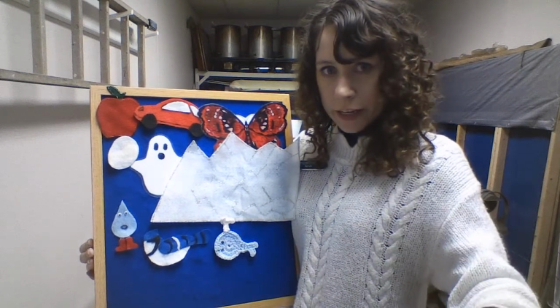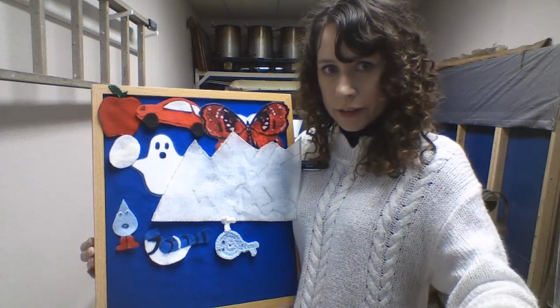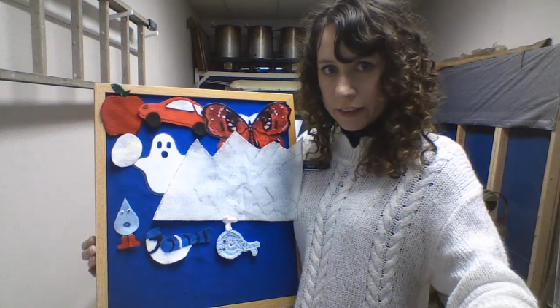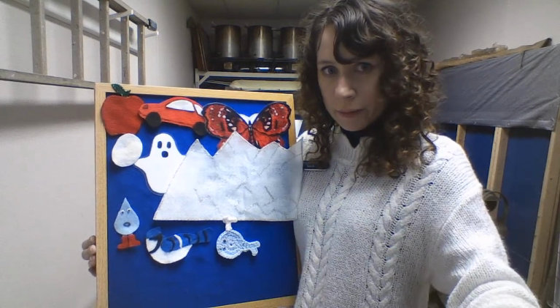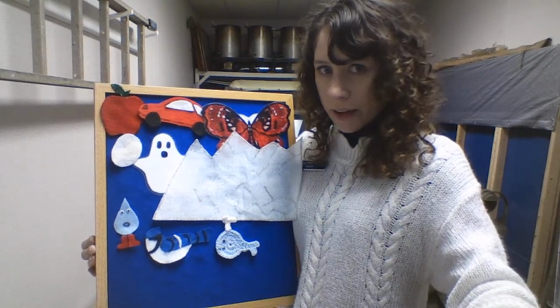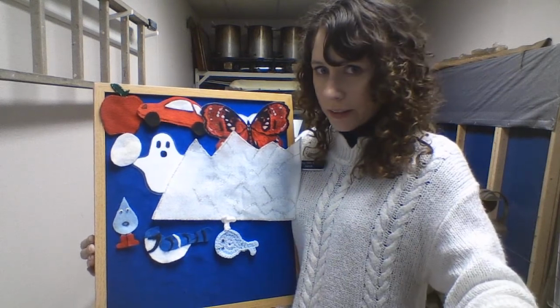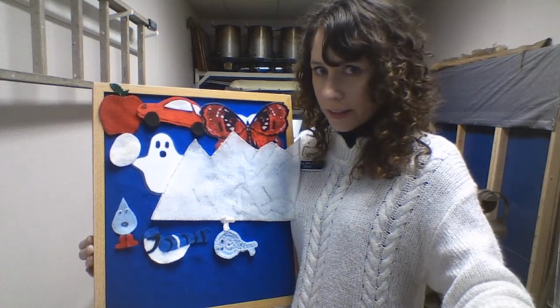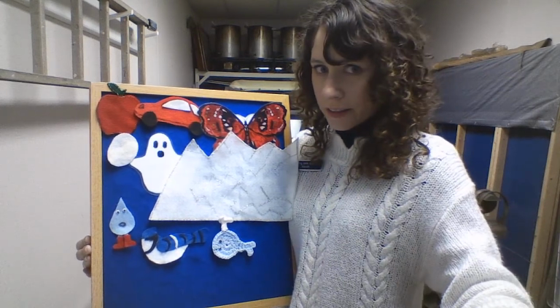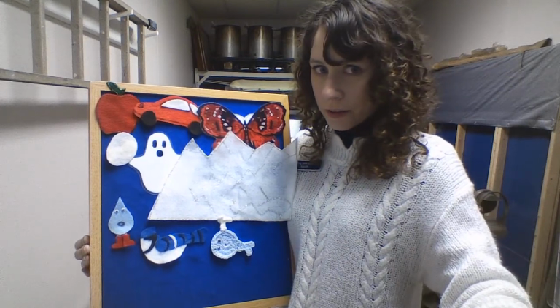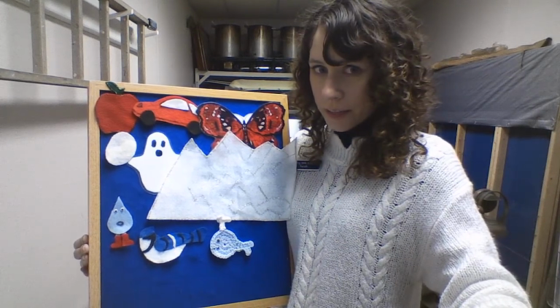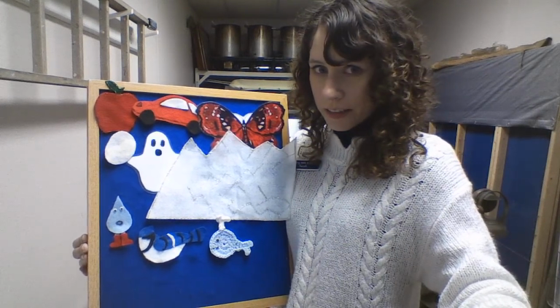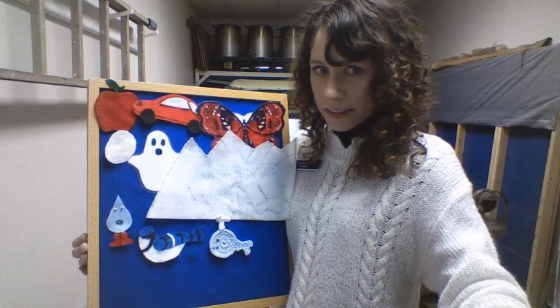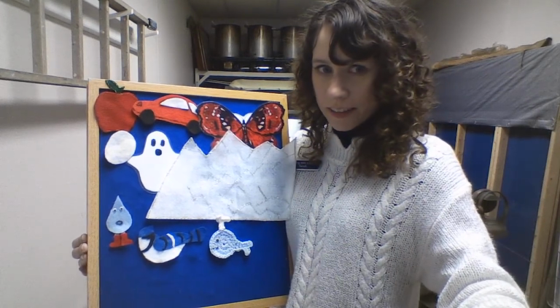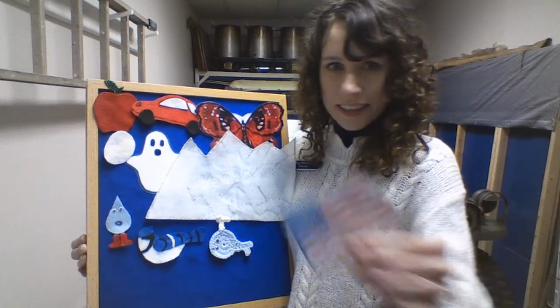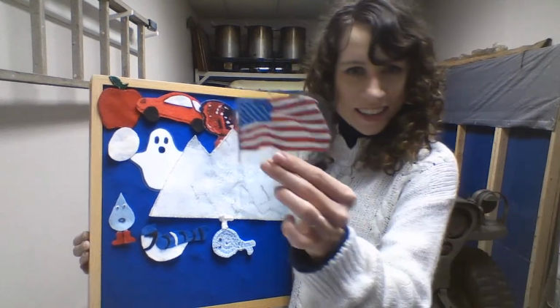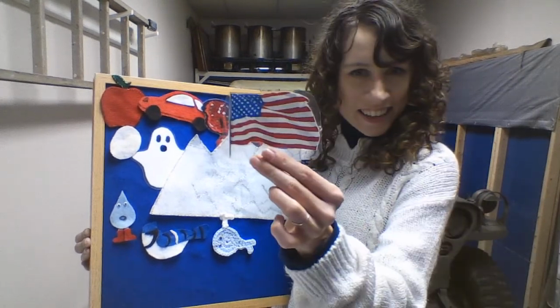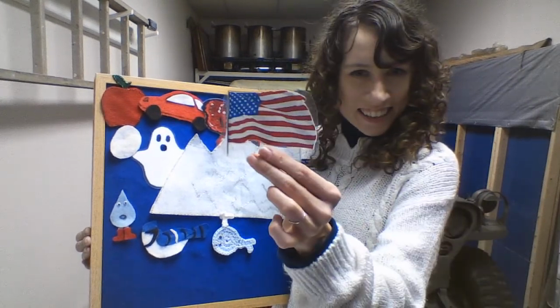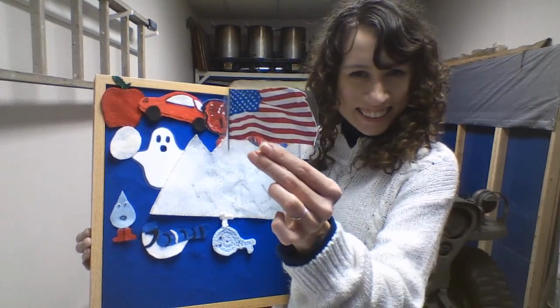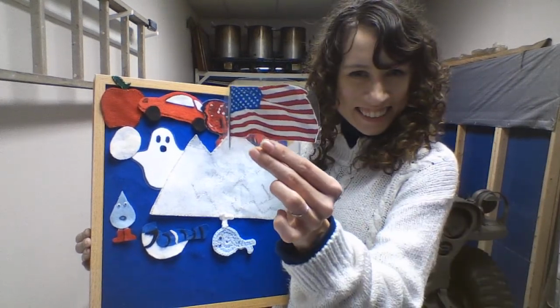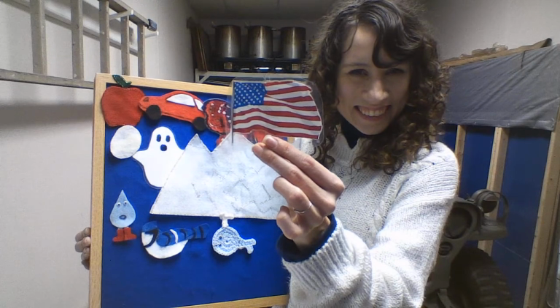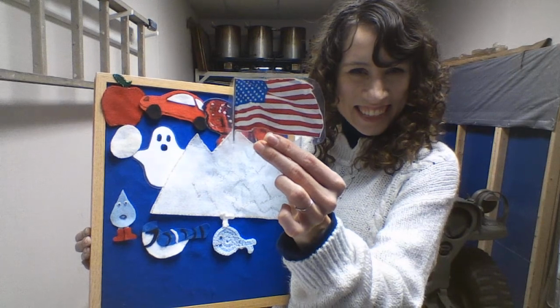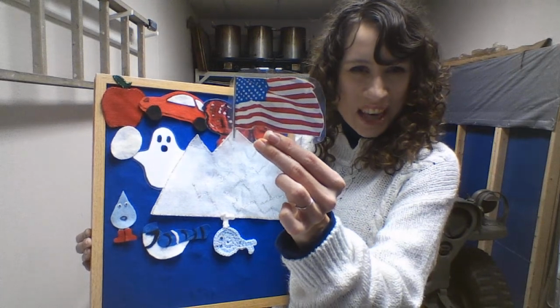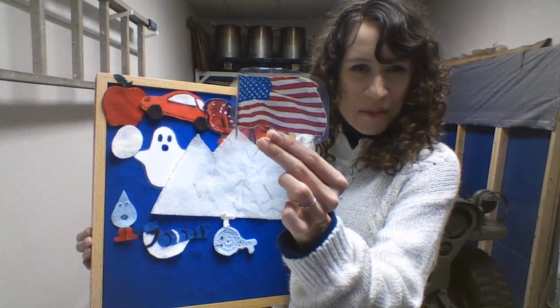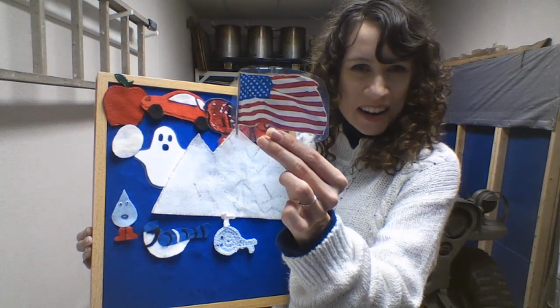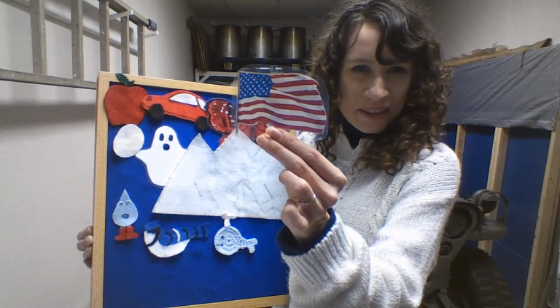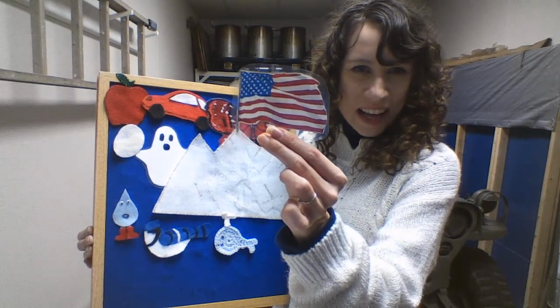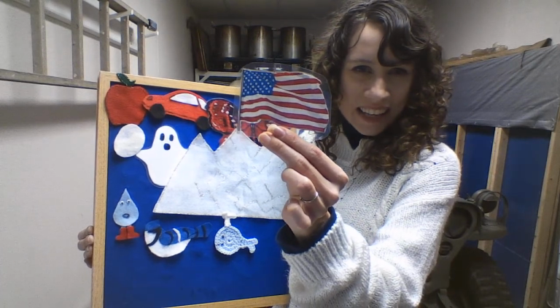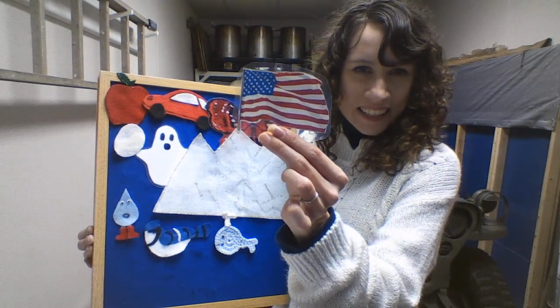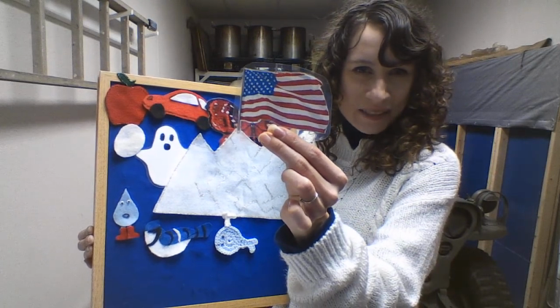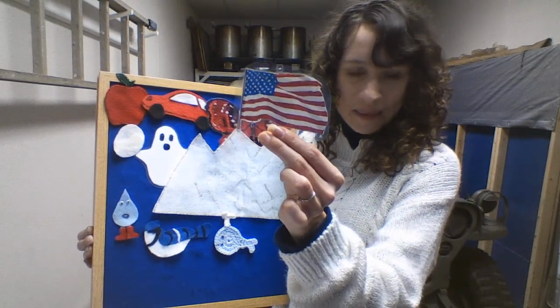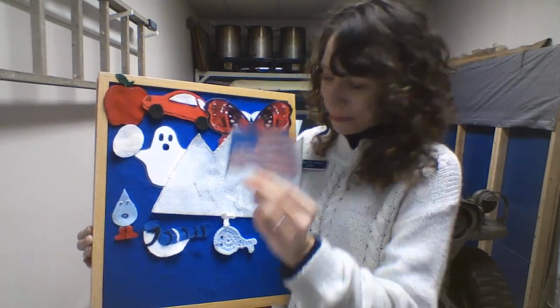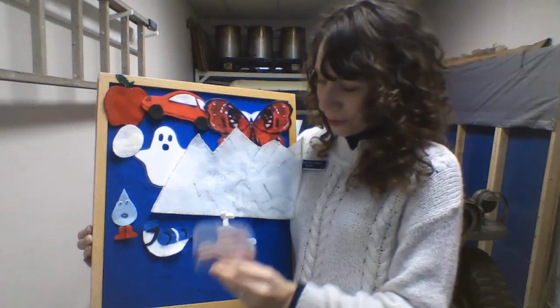Can you think of something else with those three colors? The American flag is red, white, and blue.